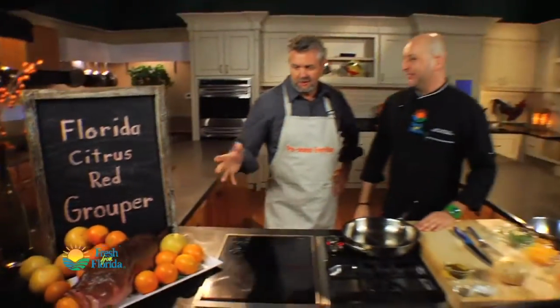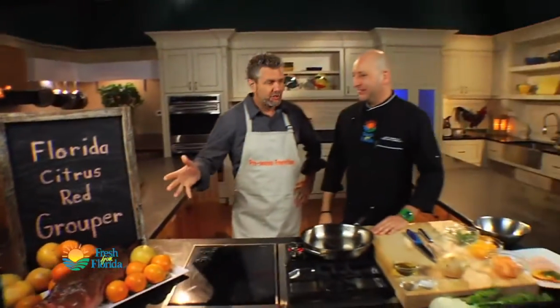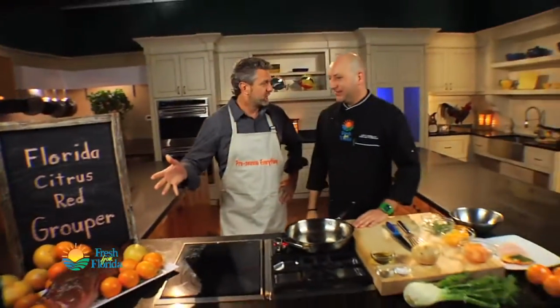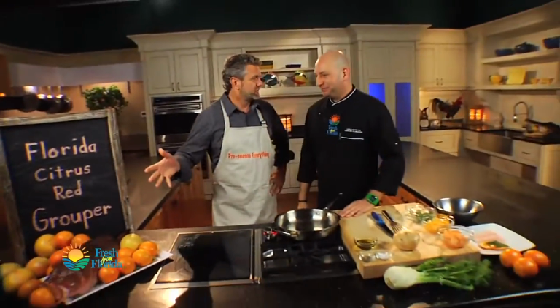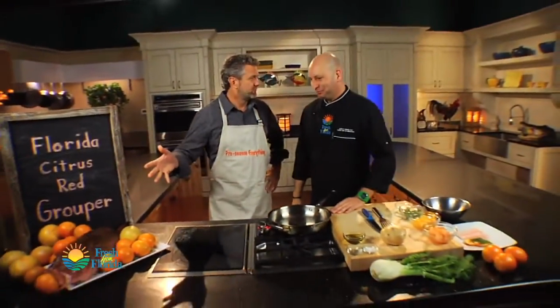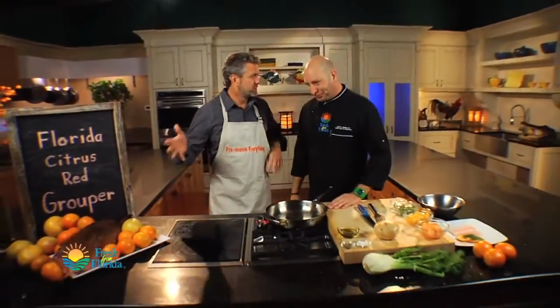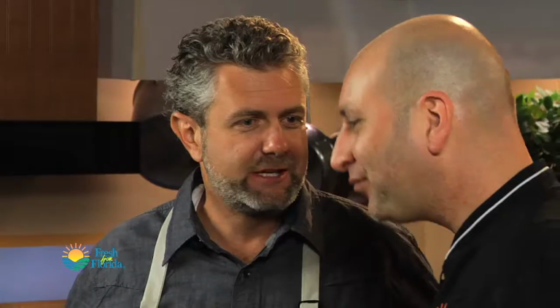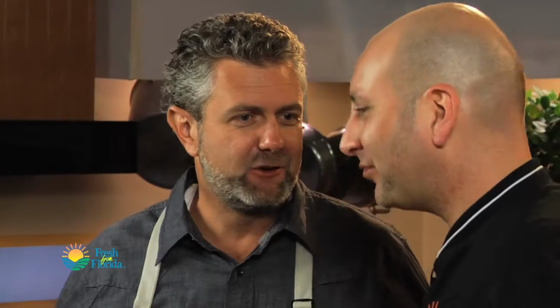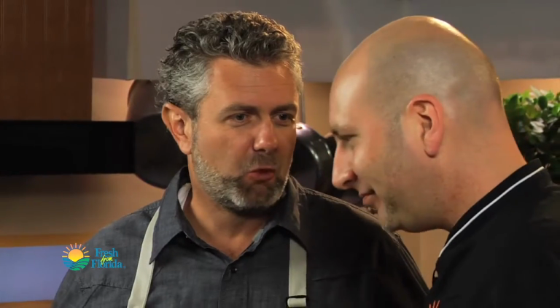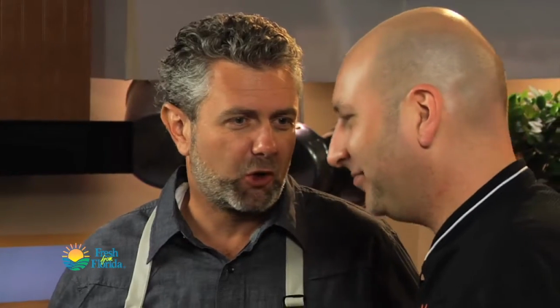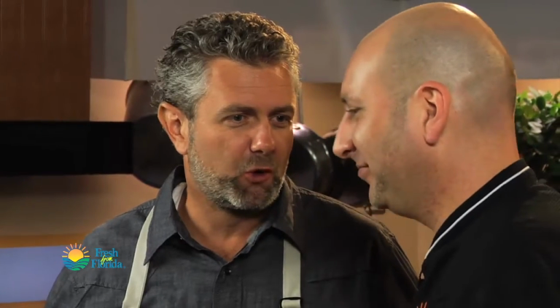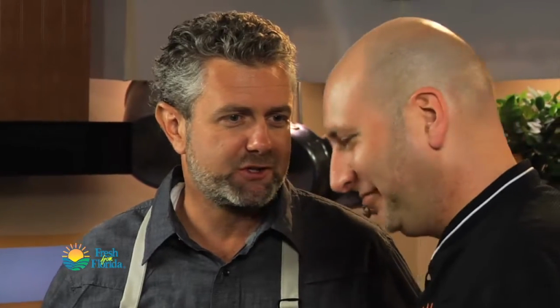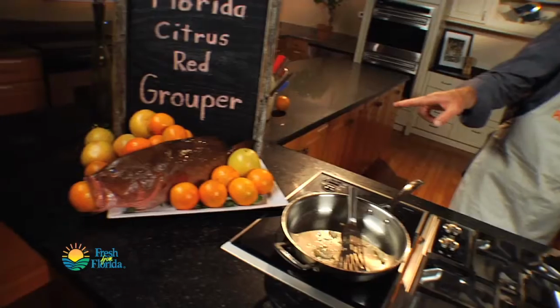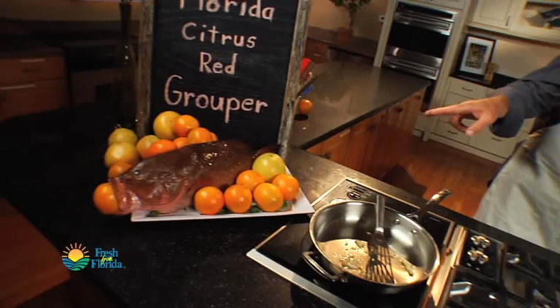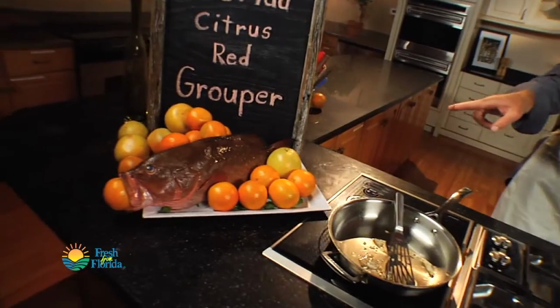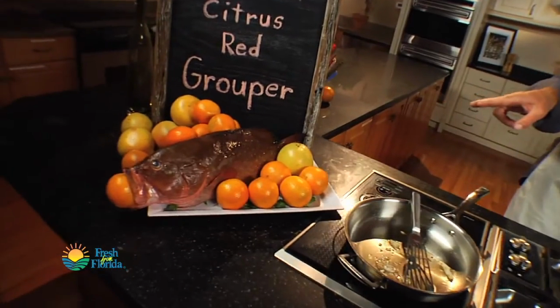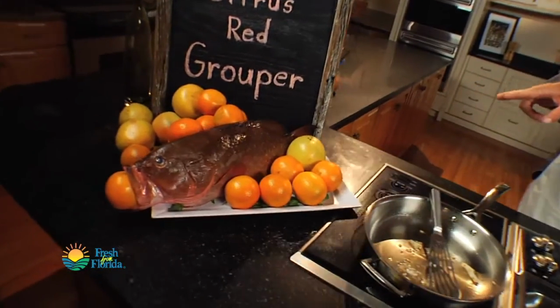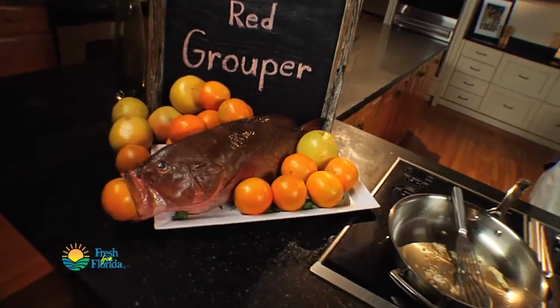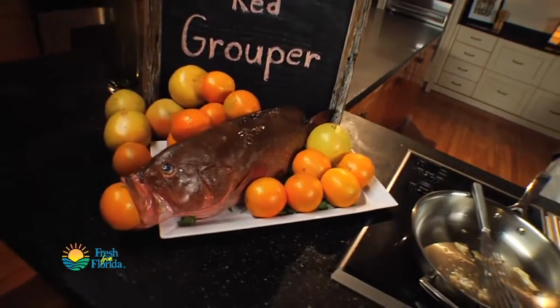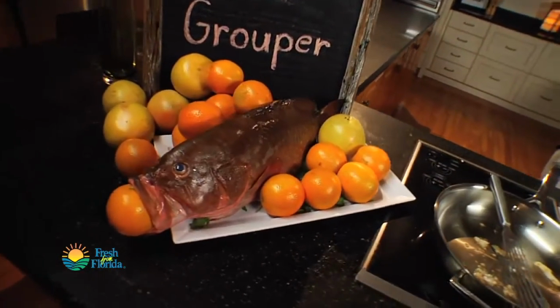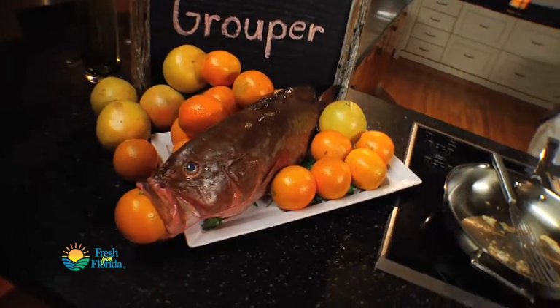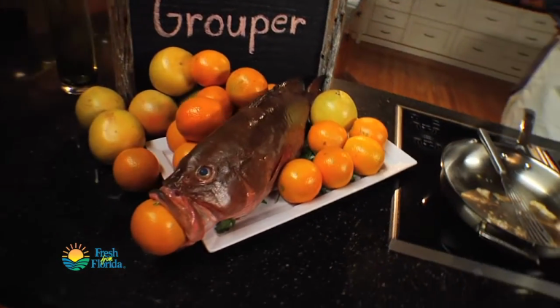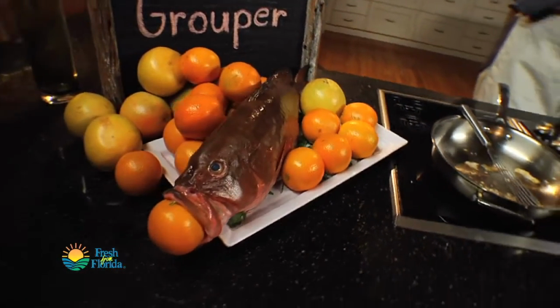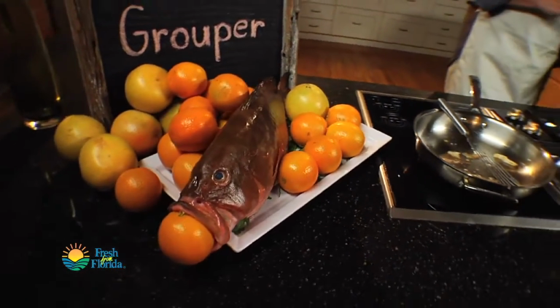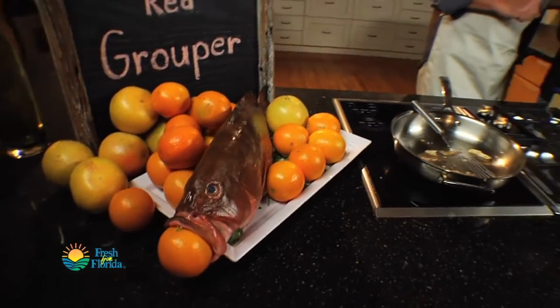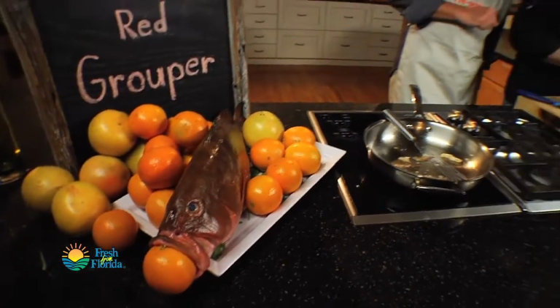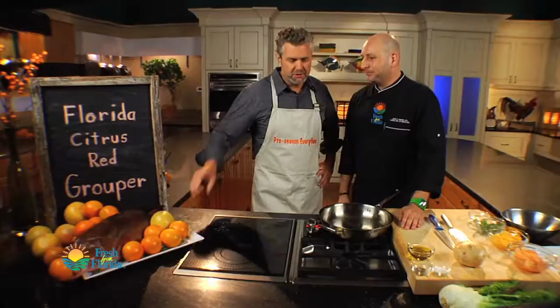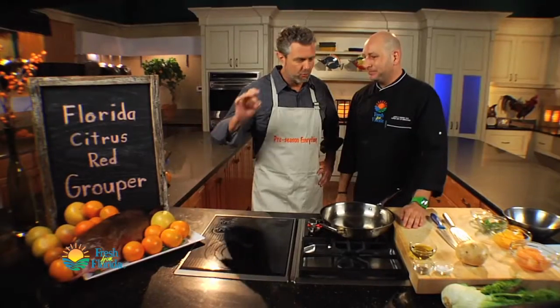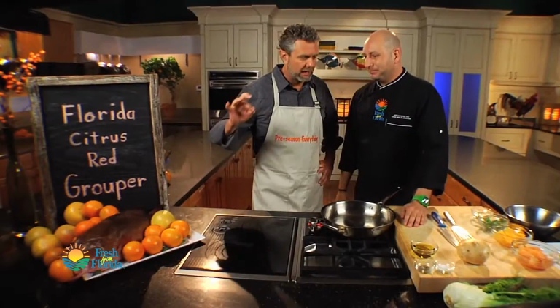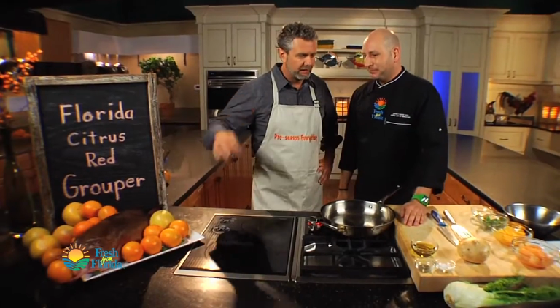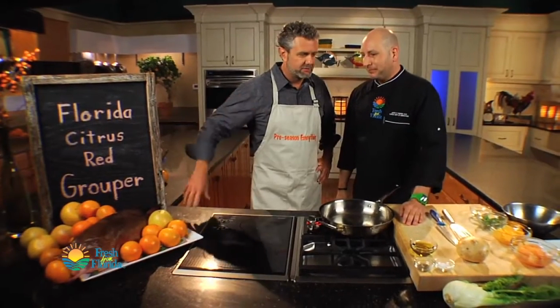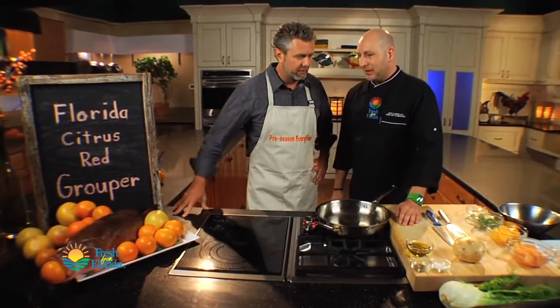Chef Justin, the grouper — the seafood workhorse. Where would we be in Florida without the grouper? How do we get started?